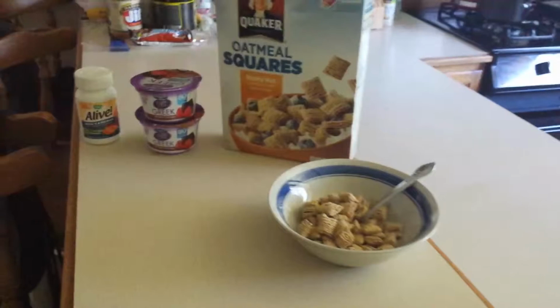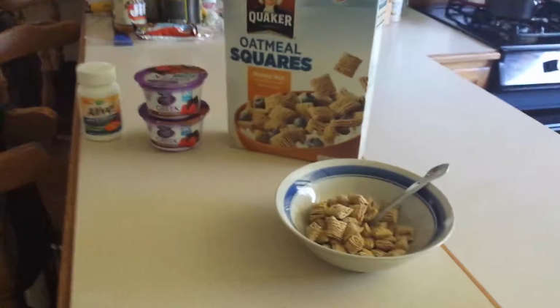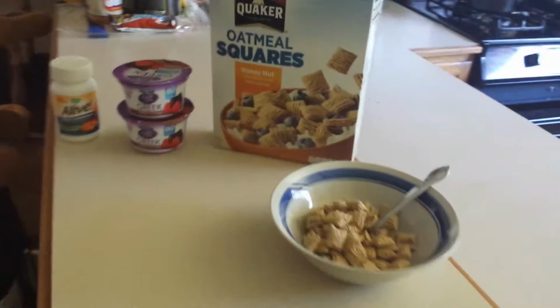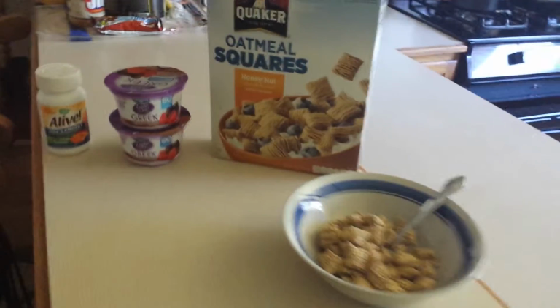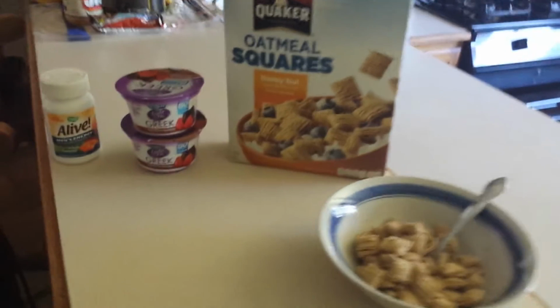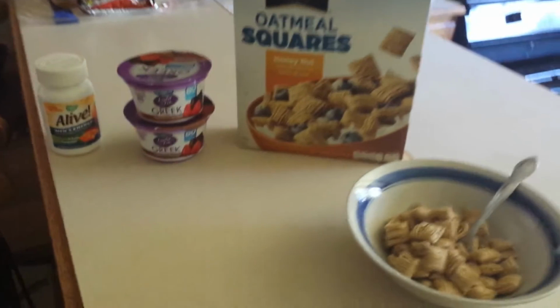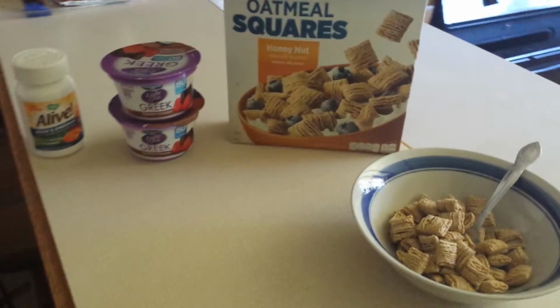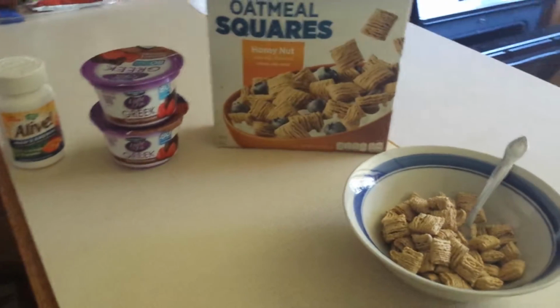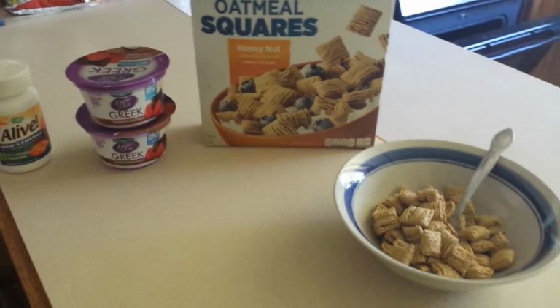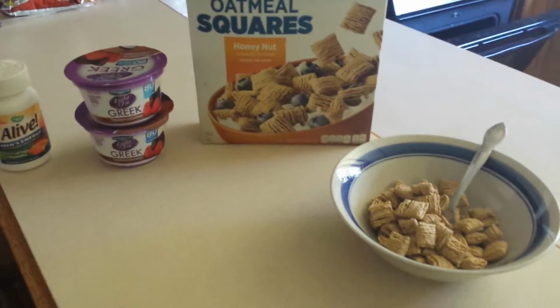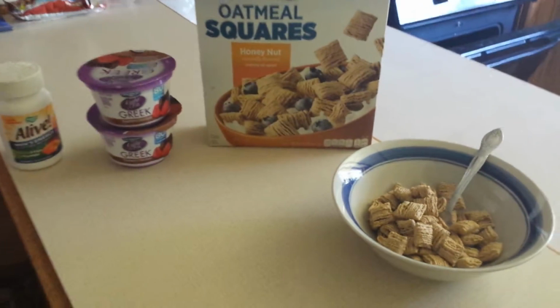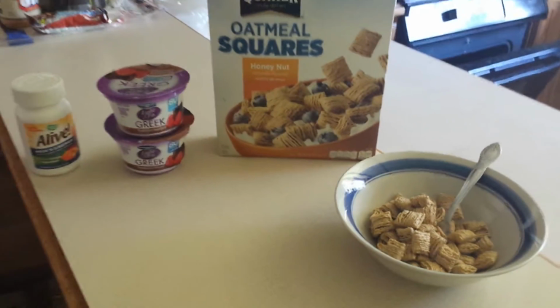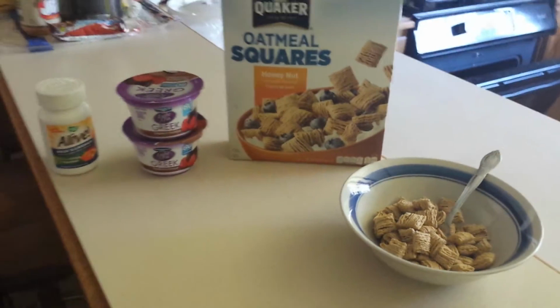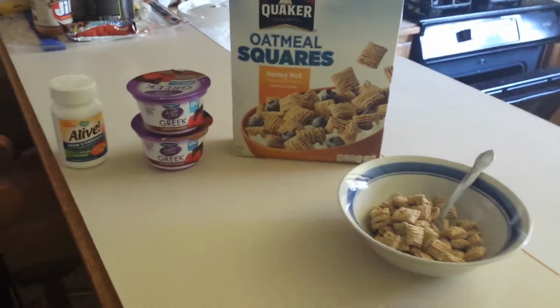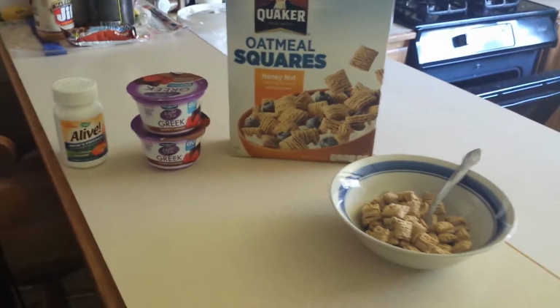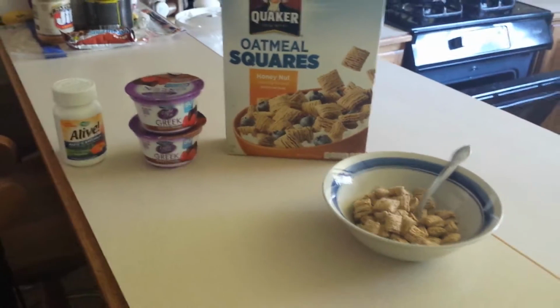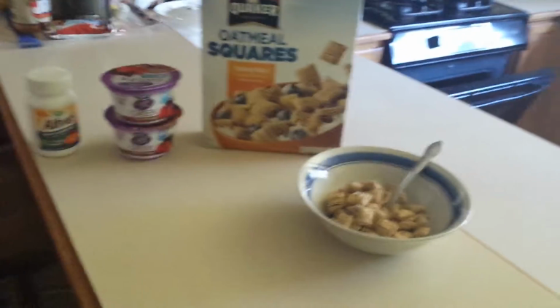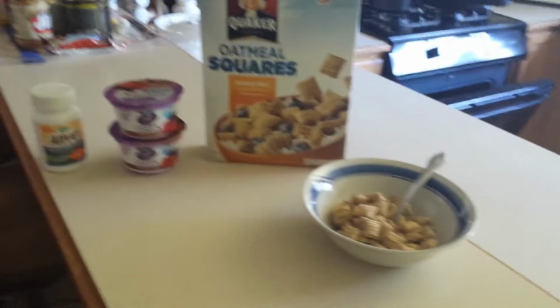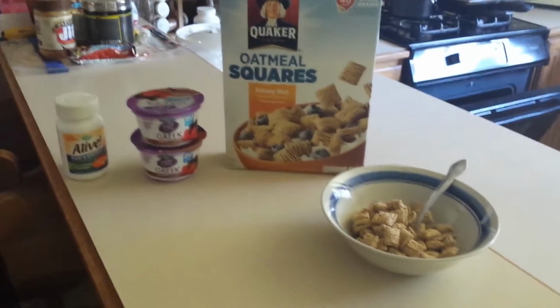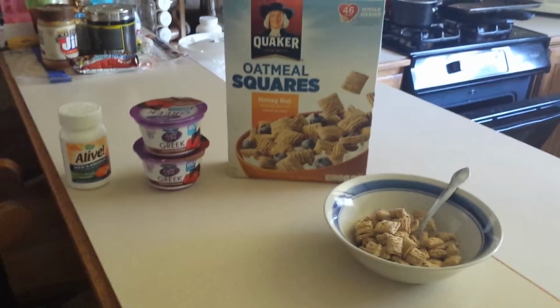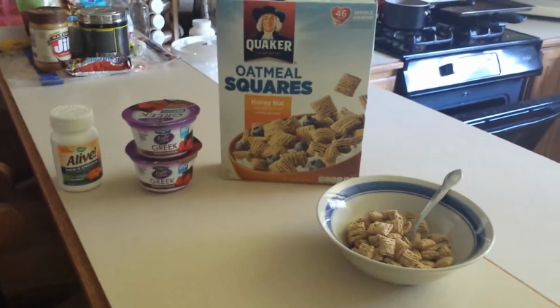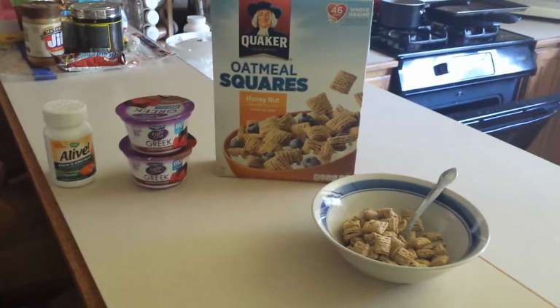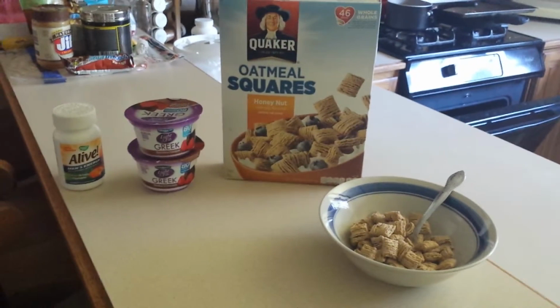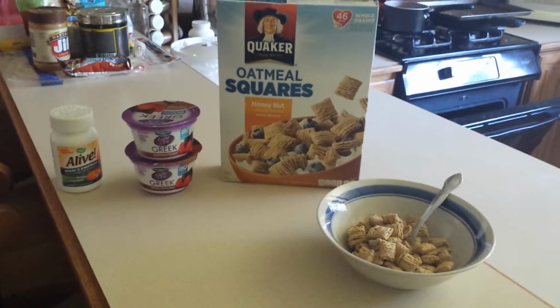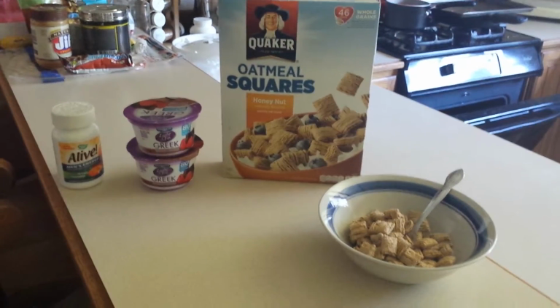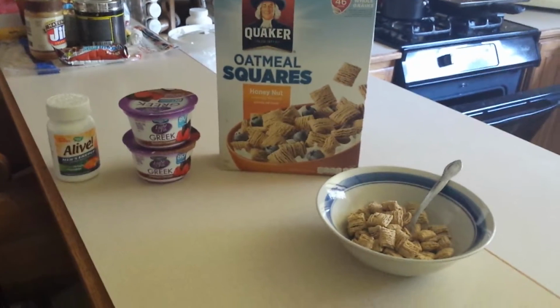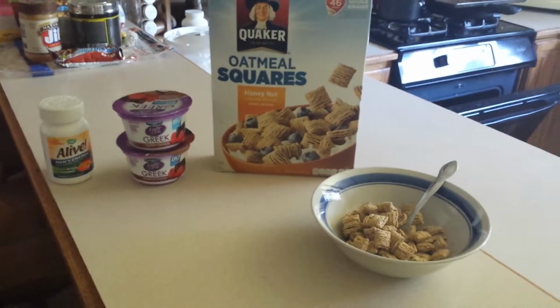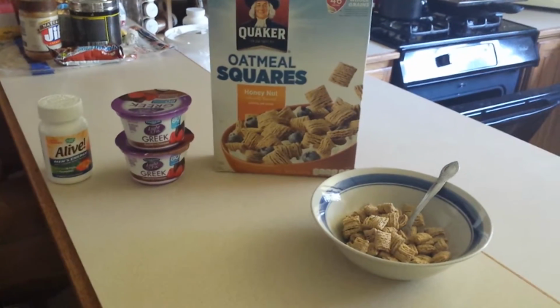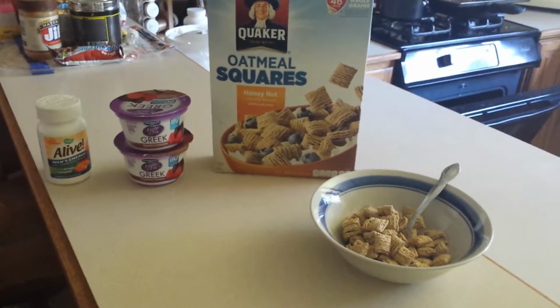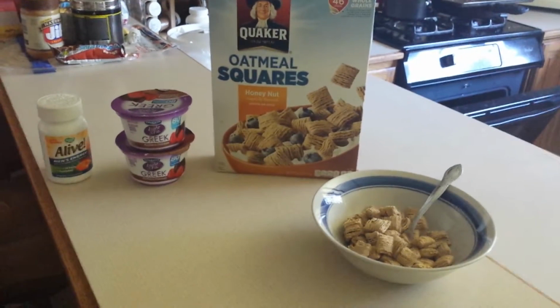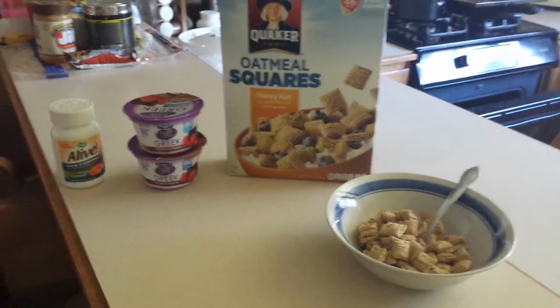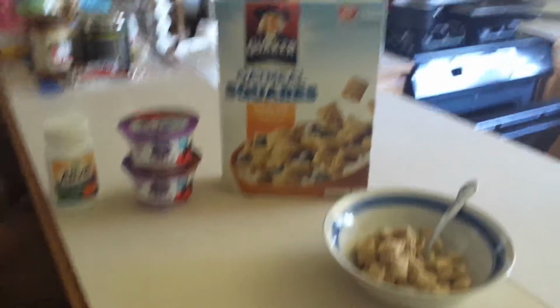Good morning. It's breakfast time. Just thought I'd show you what I am having for breakfast today.